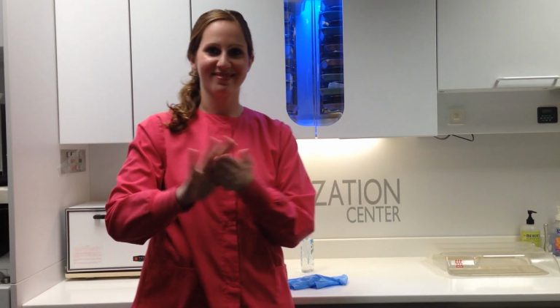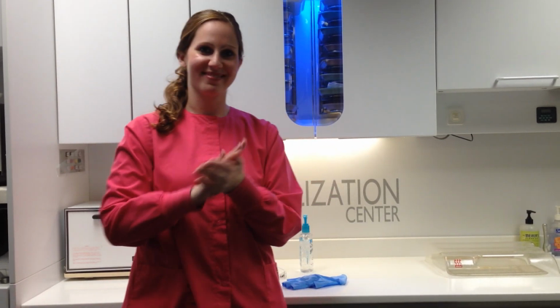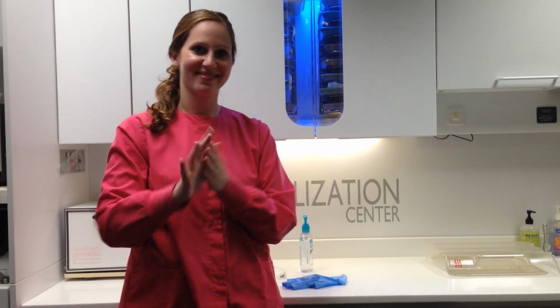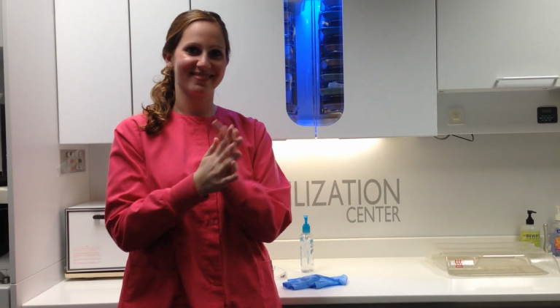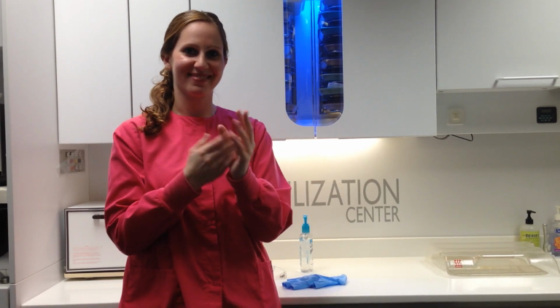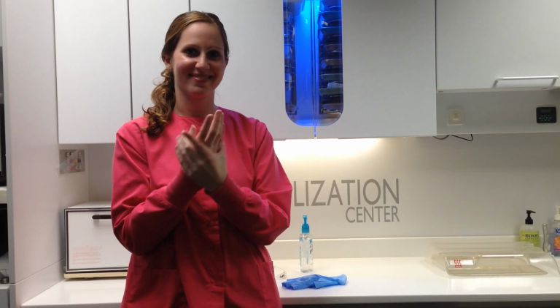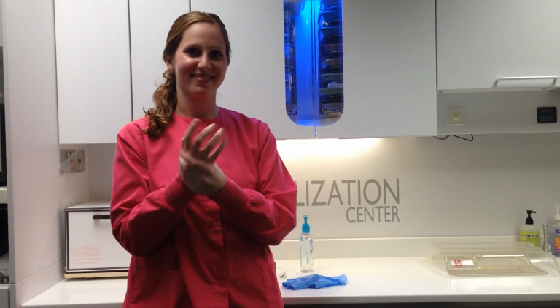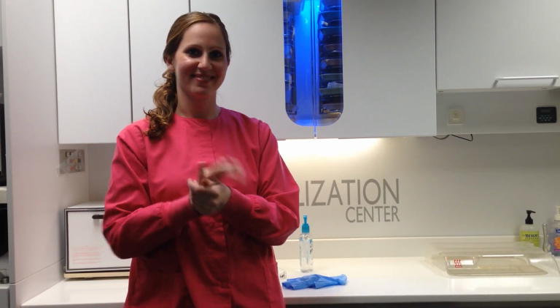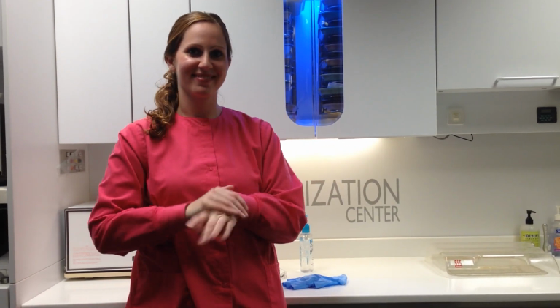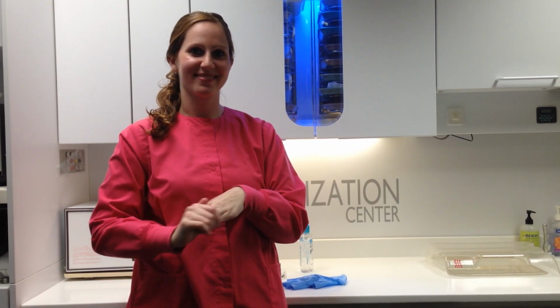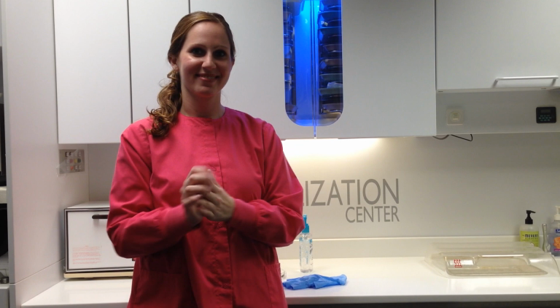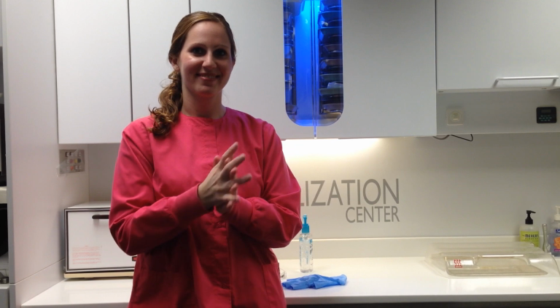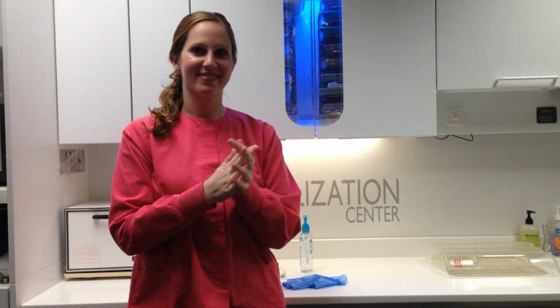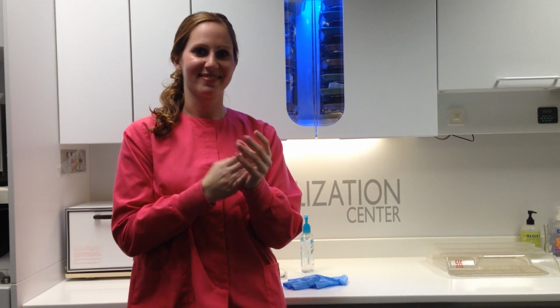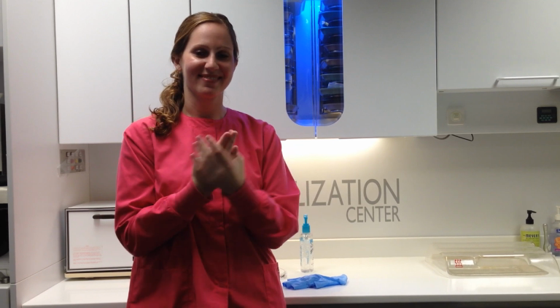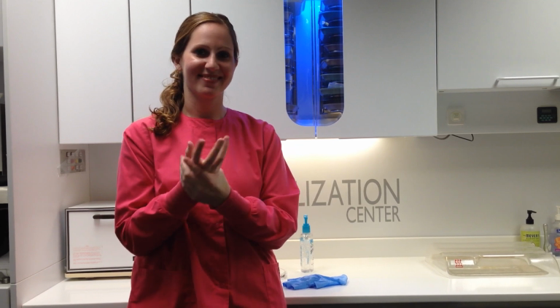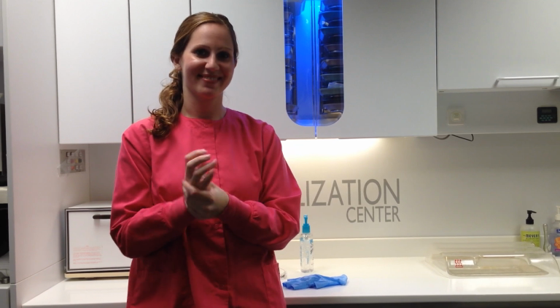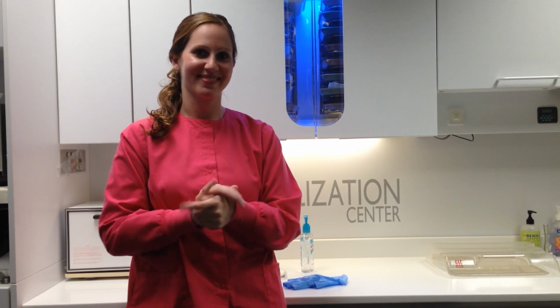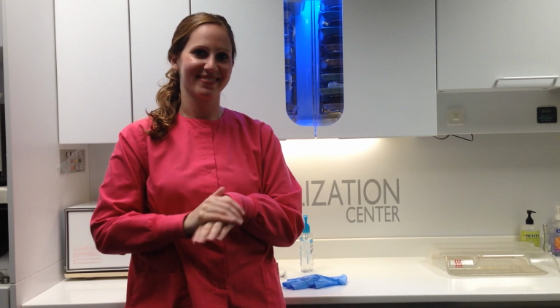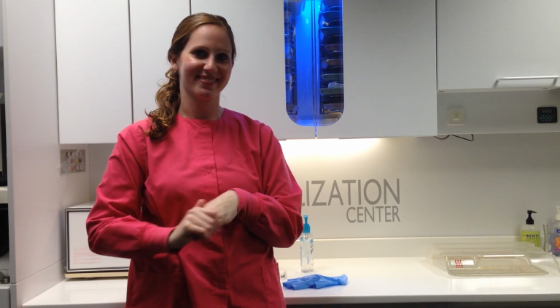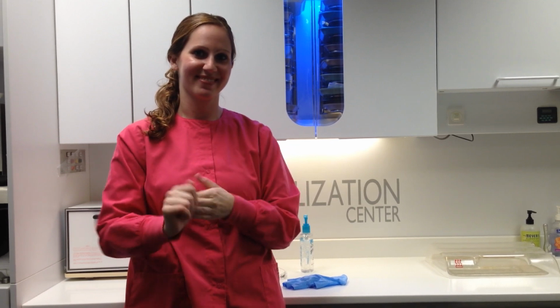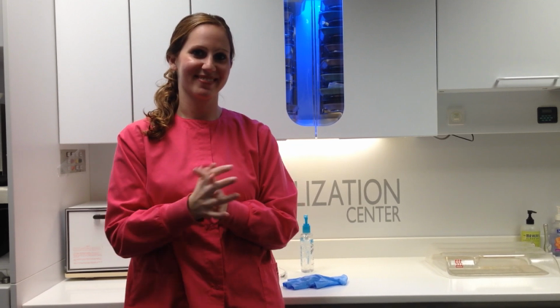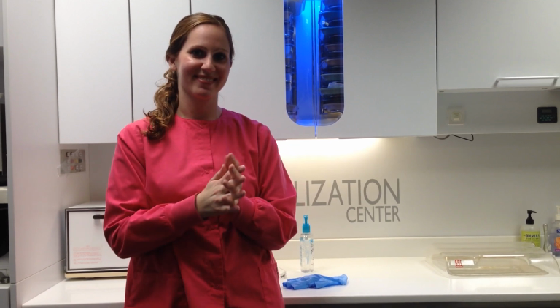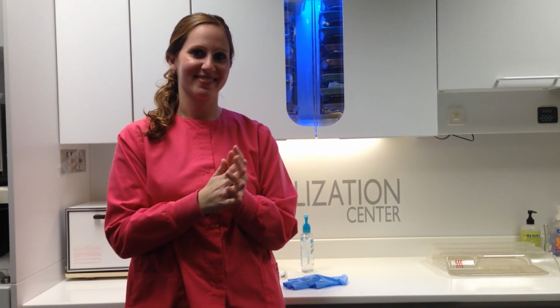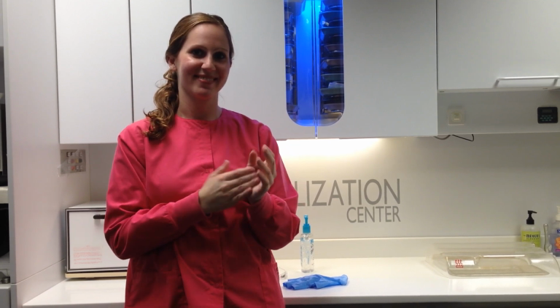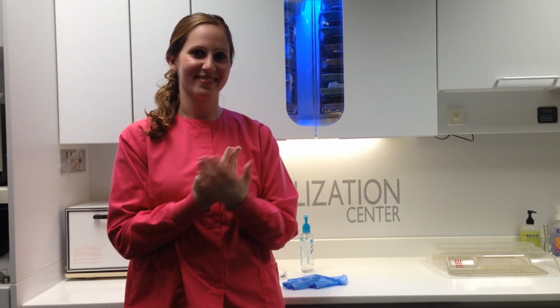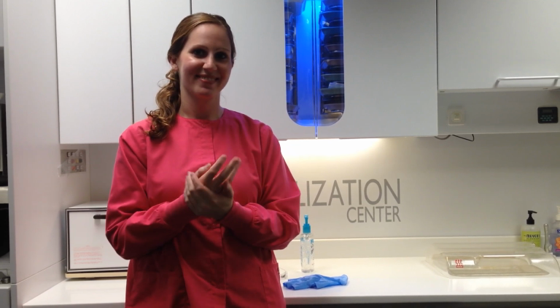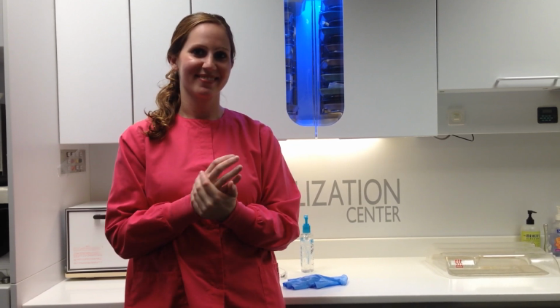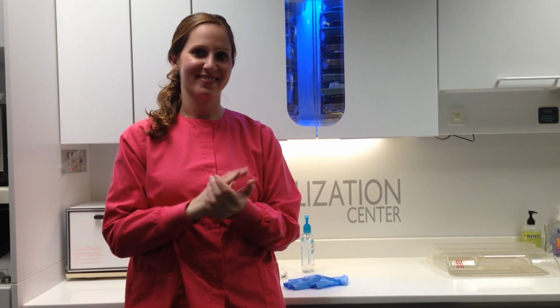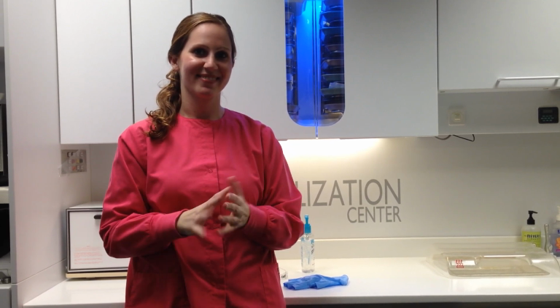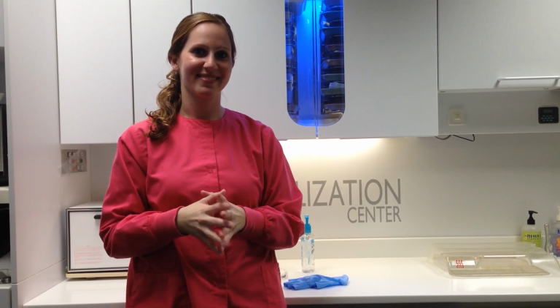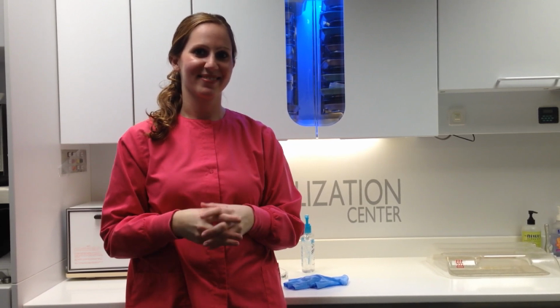Personal protective equipment is very important in providing protection for the dental assistant.